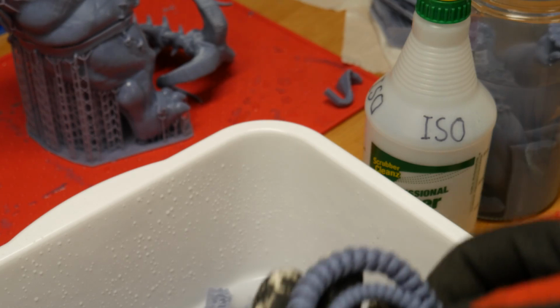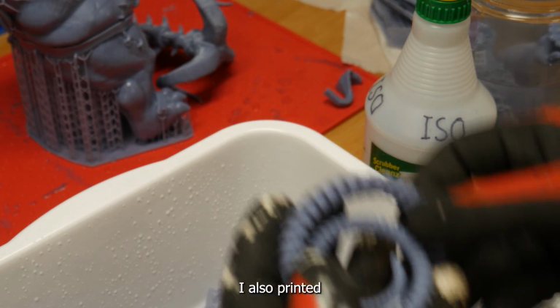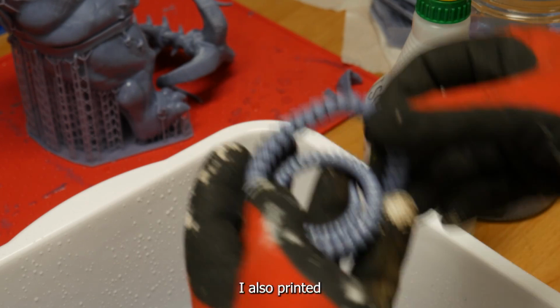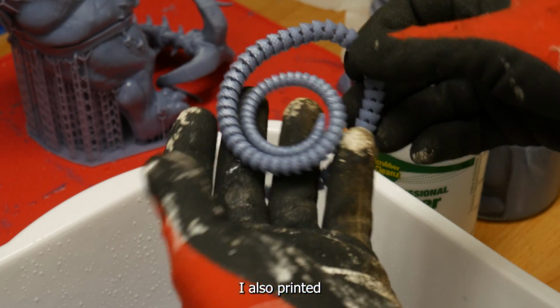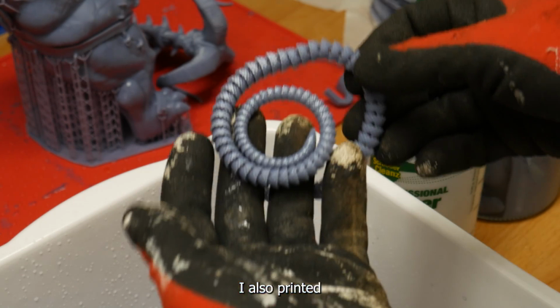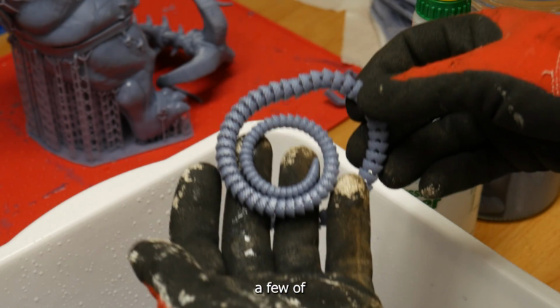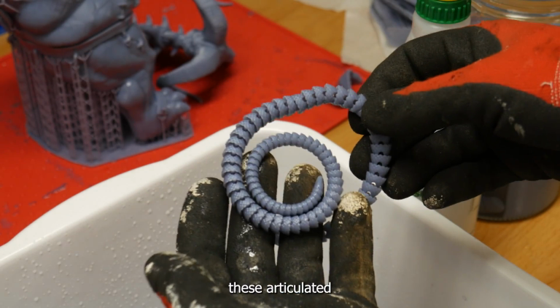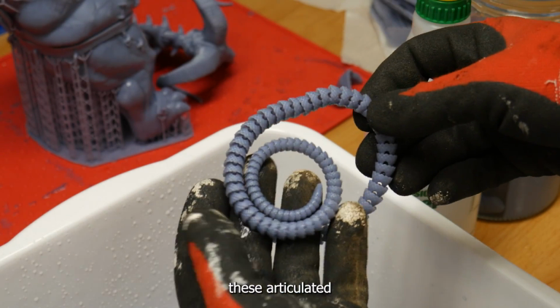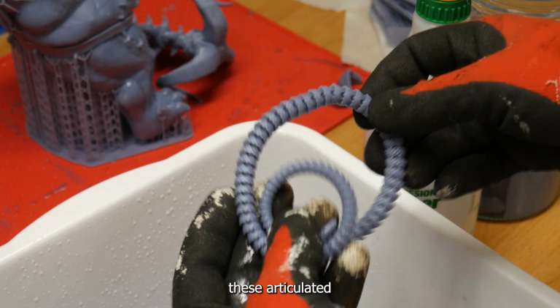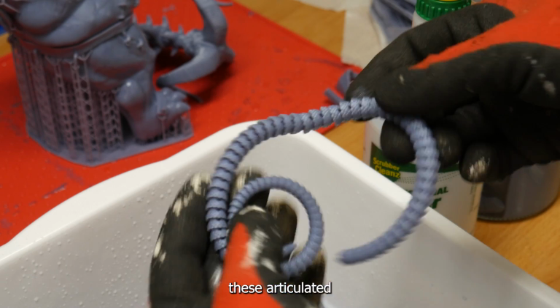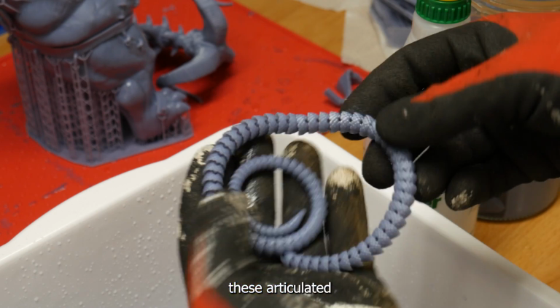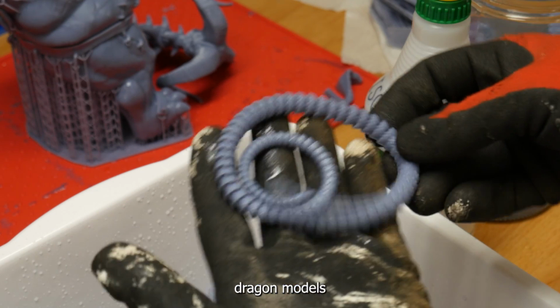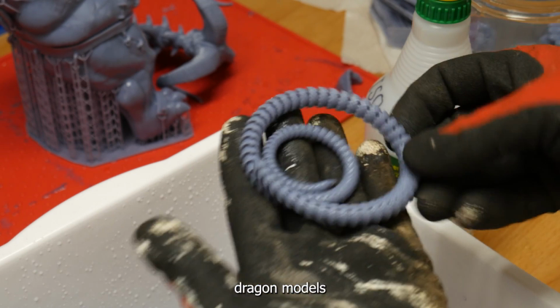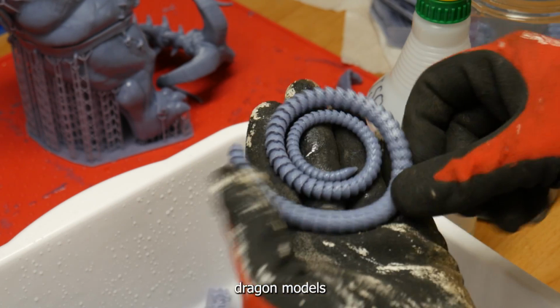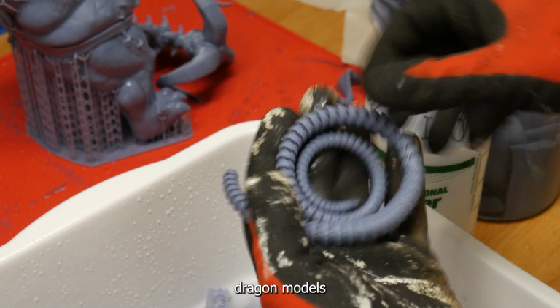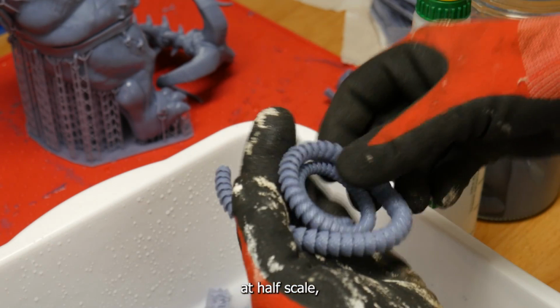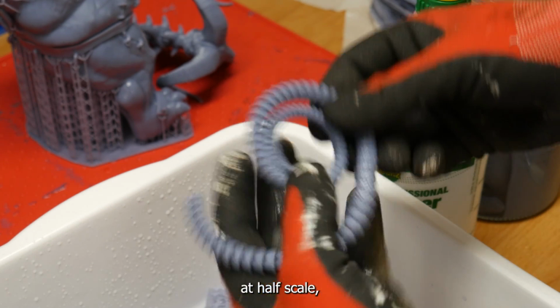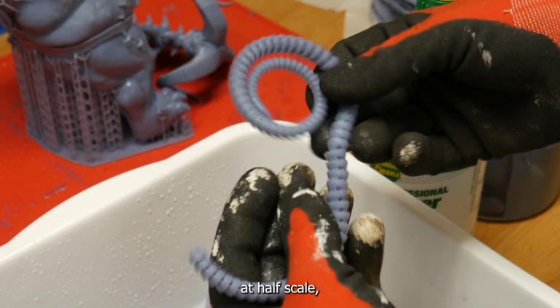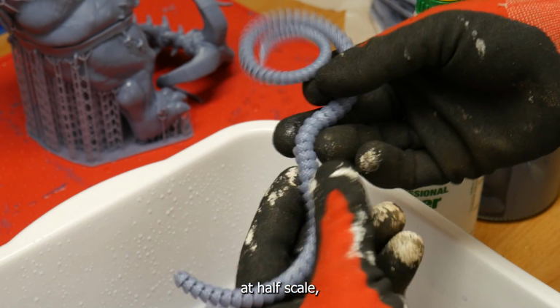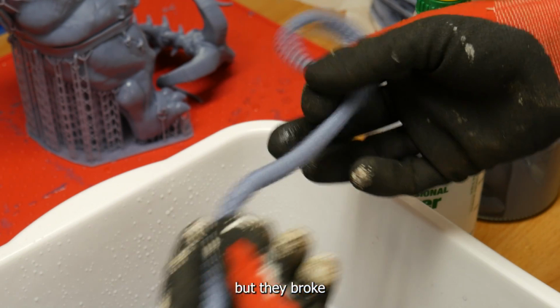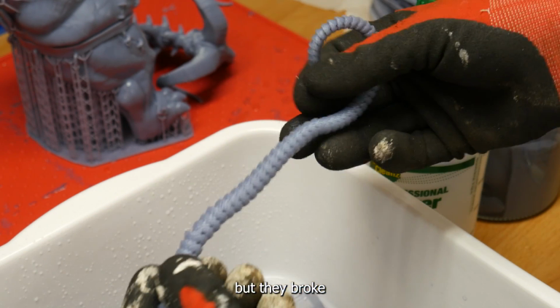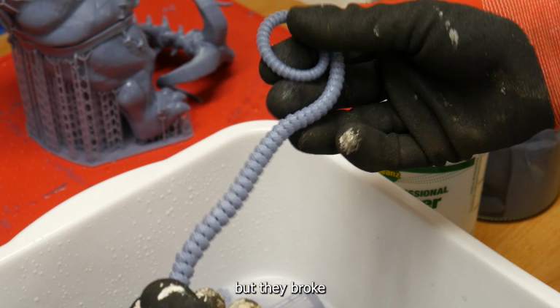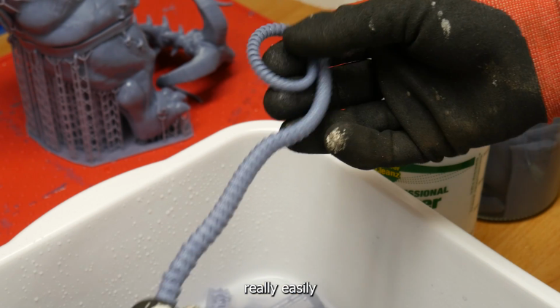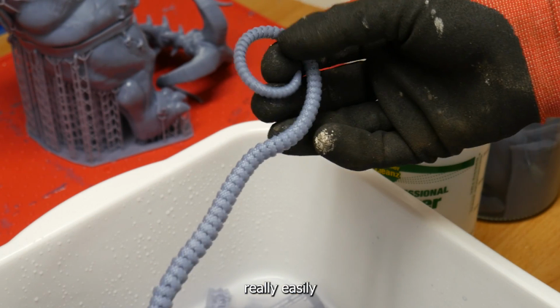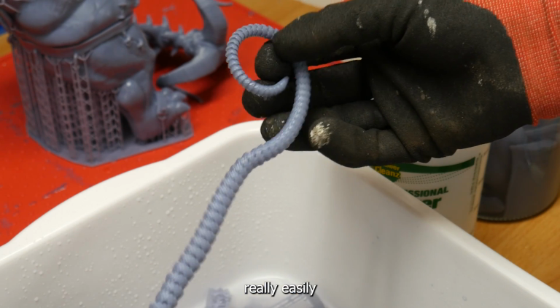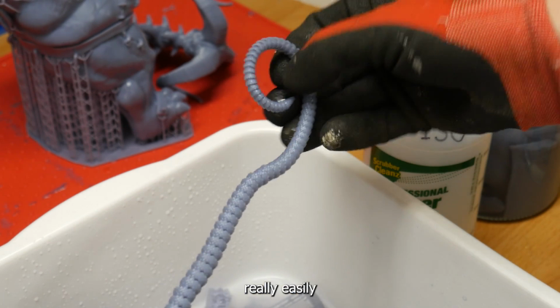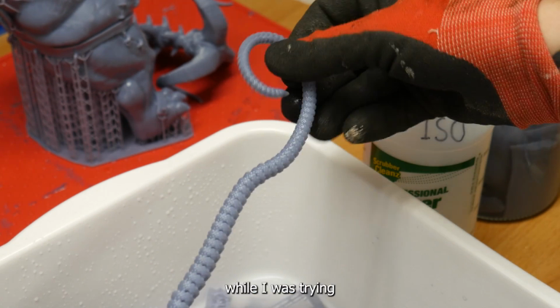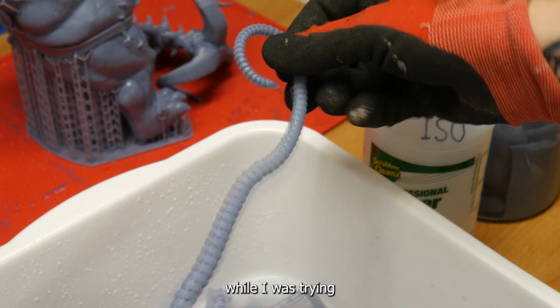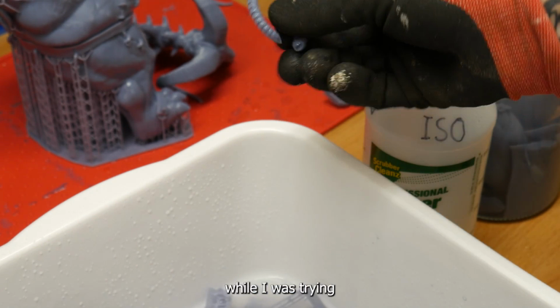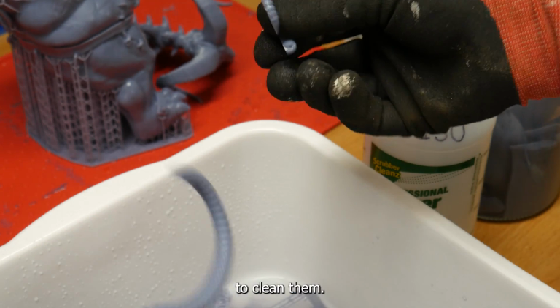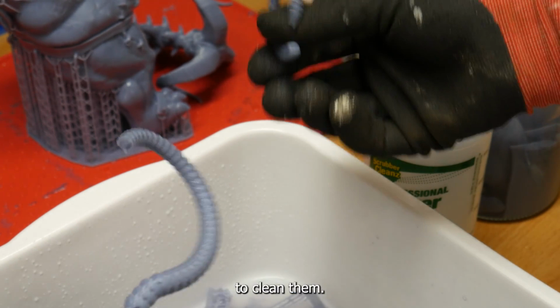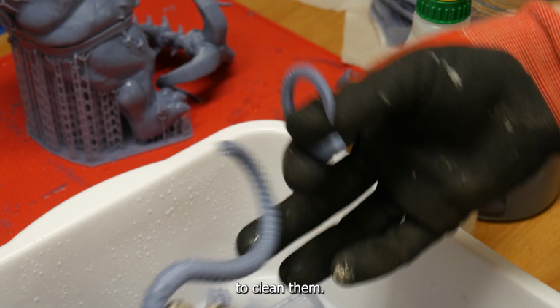I also printed a few of these articulated dragon models at half scale, but they broke really easily while I was trying to clean them.